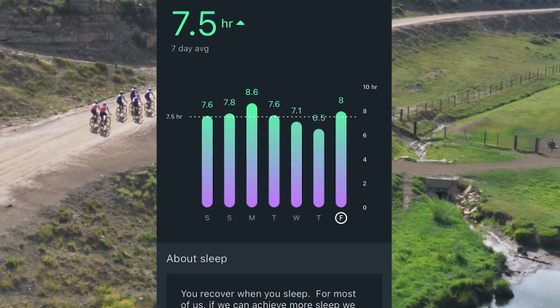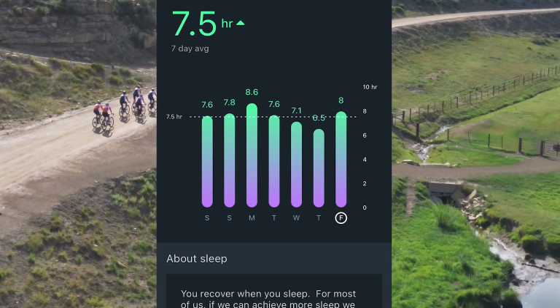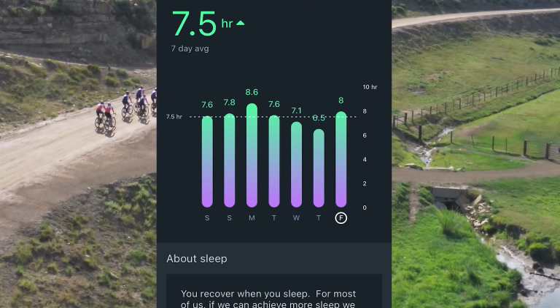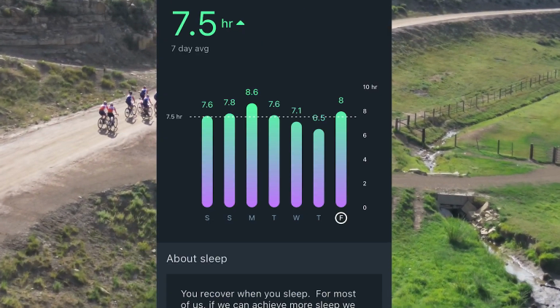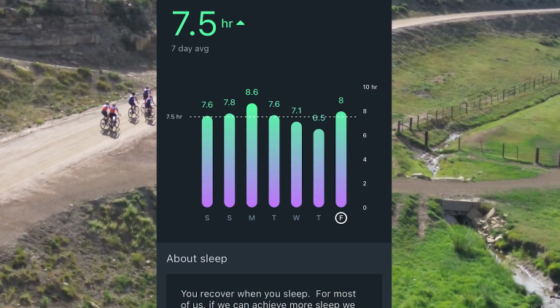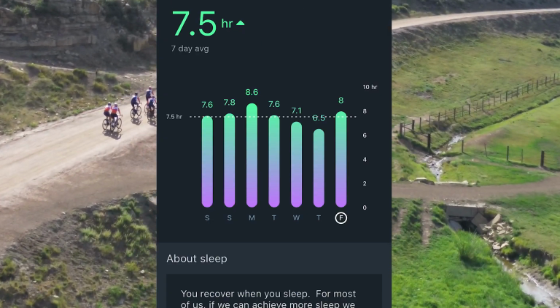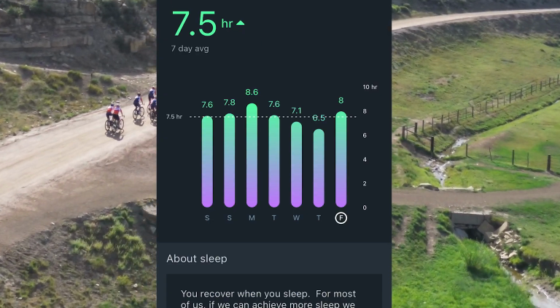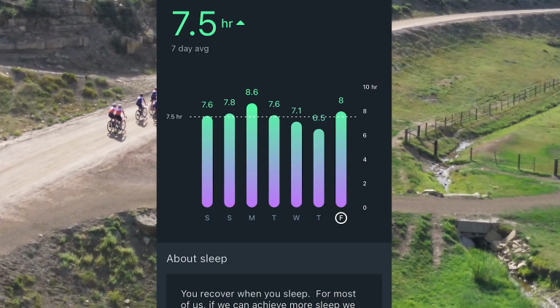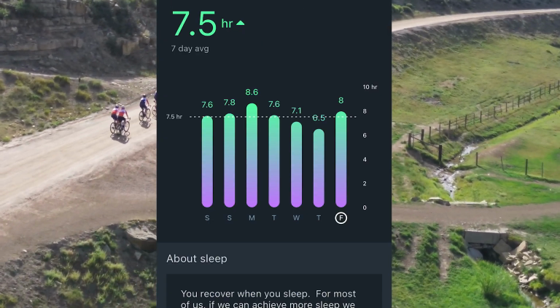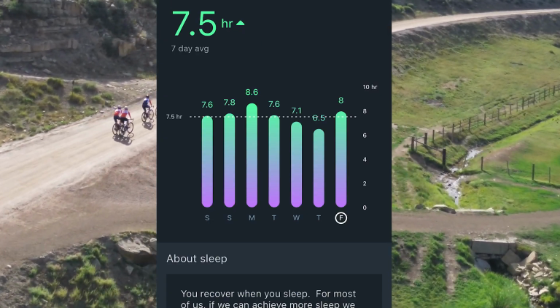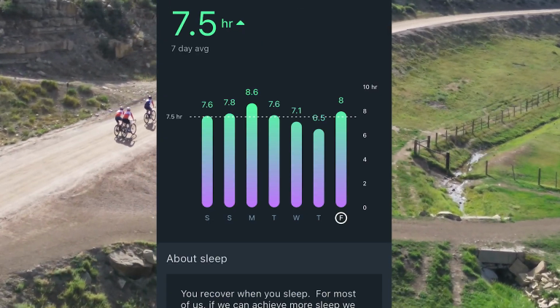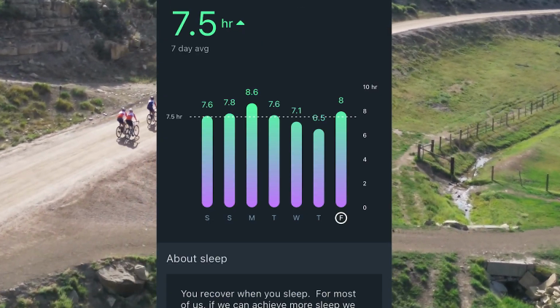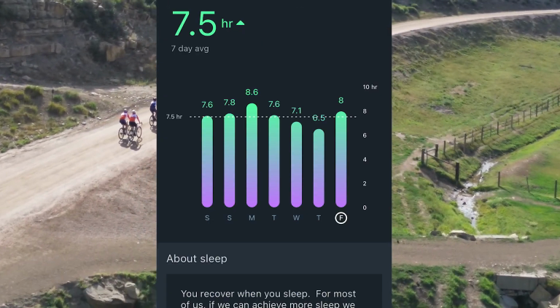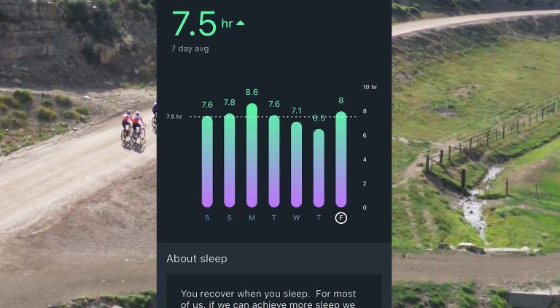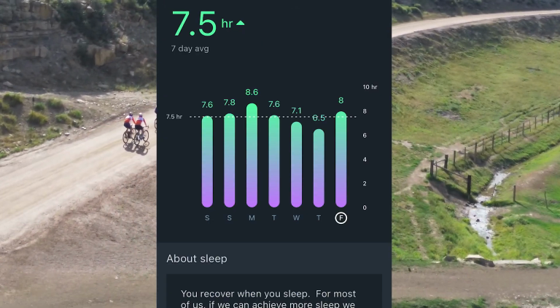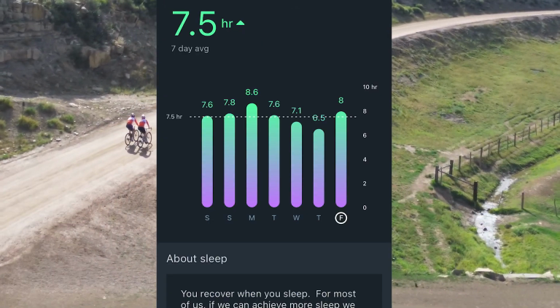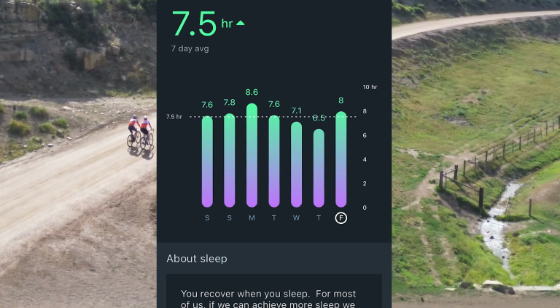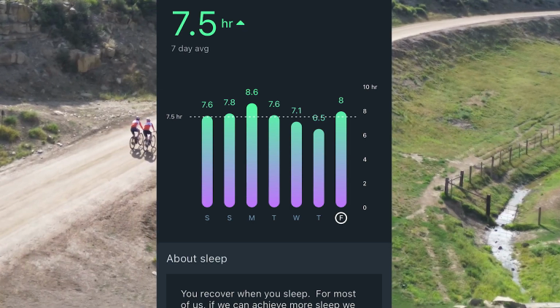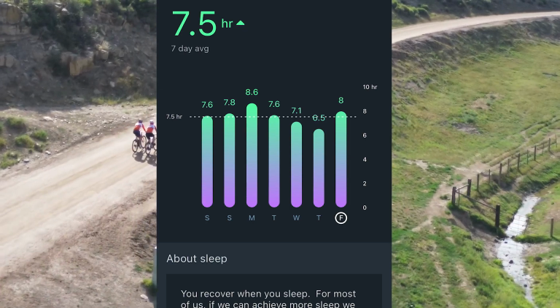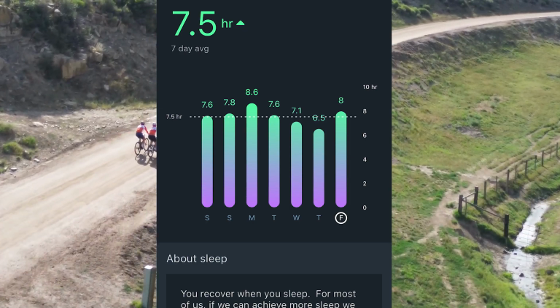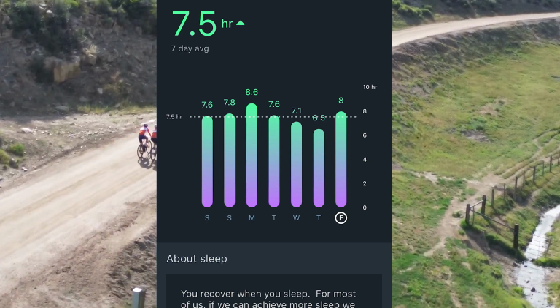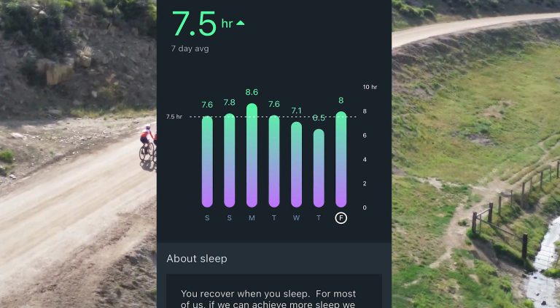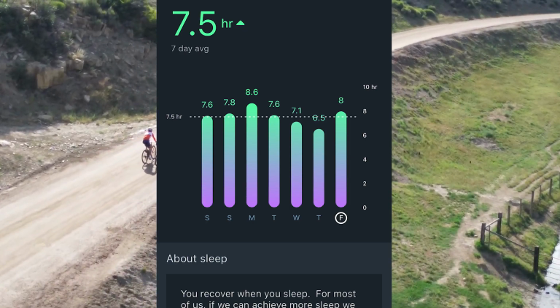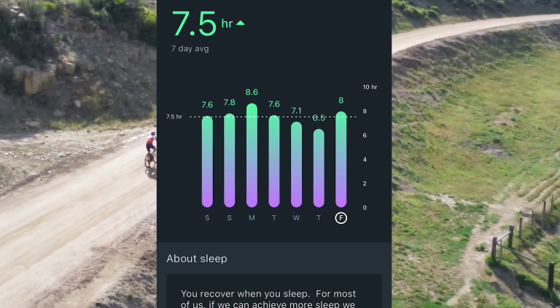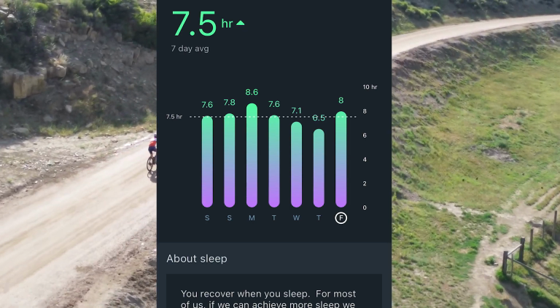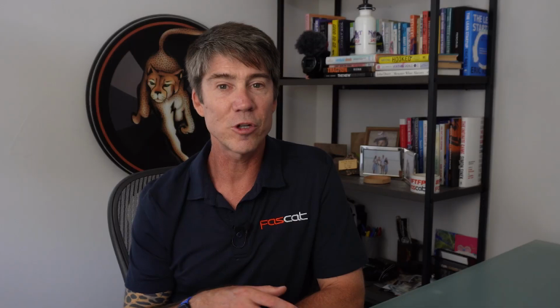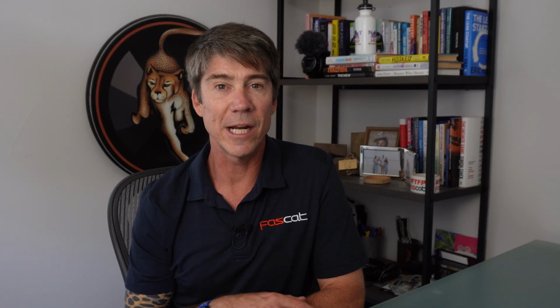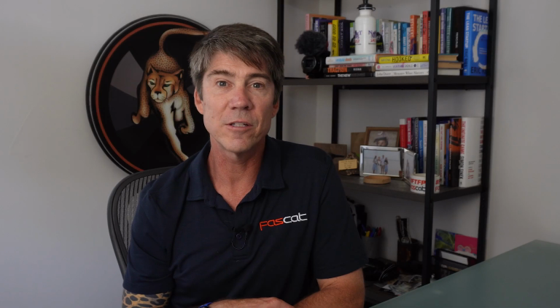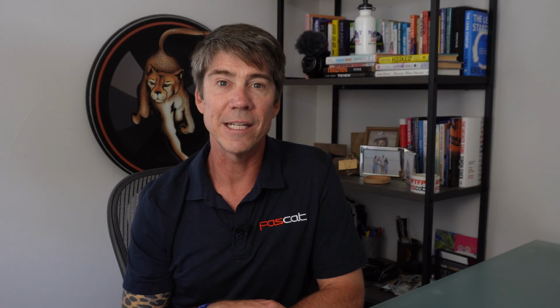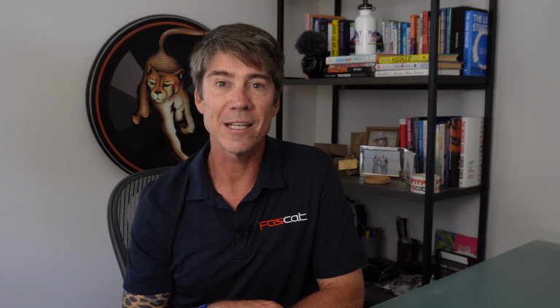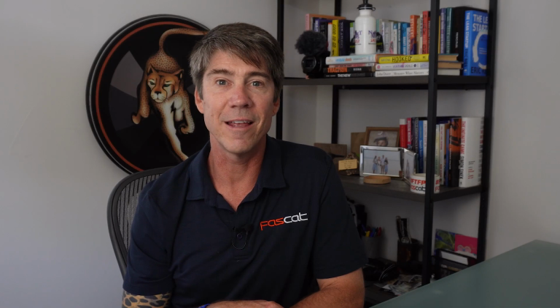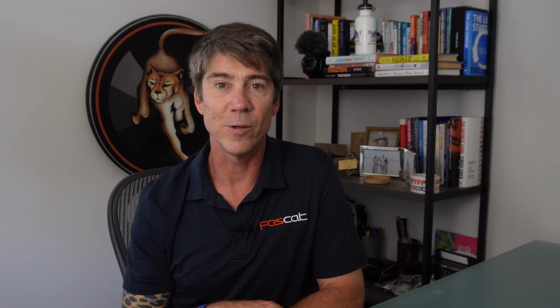Number five: sleep. The more you sleep, the more you recover, and it can take your training to the next level.